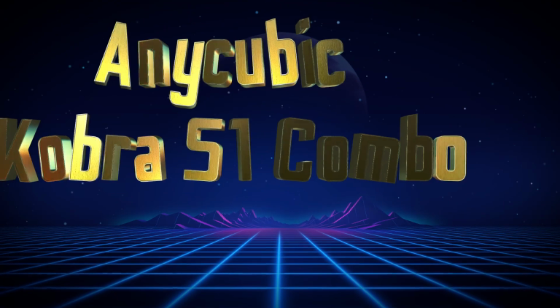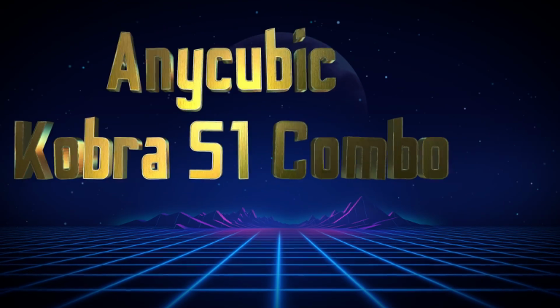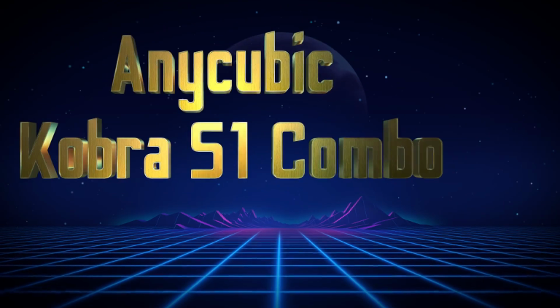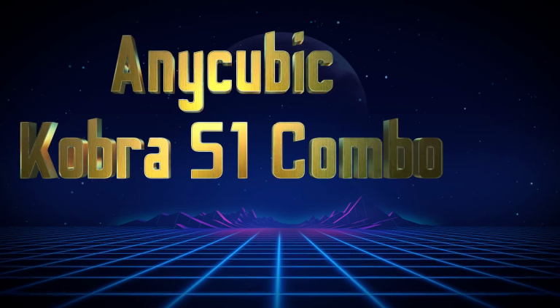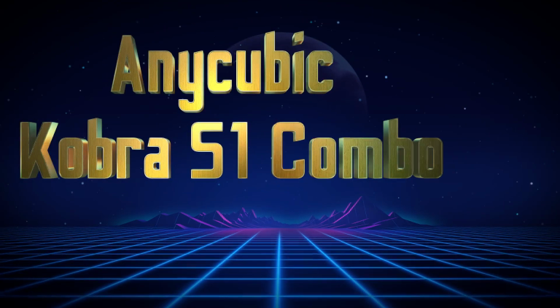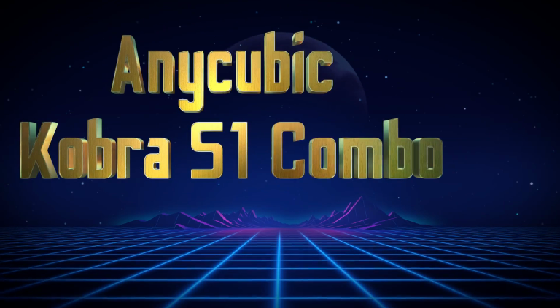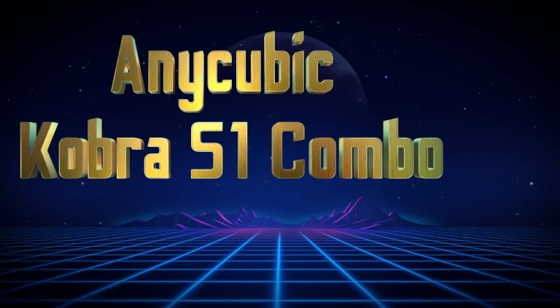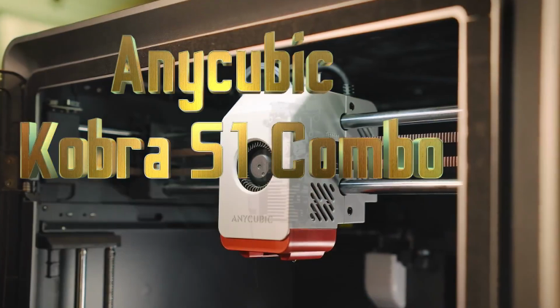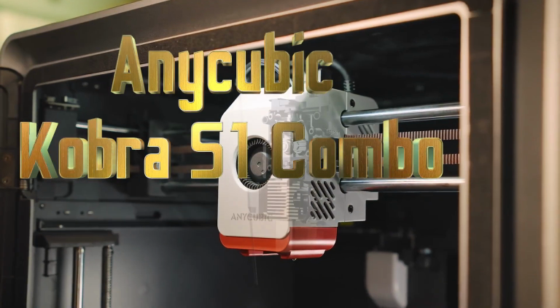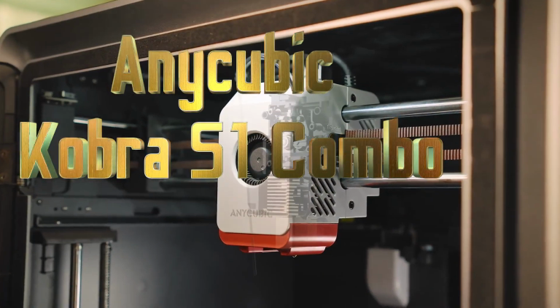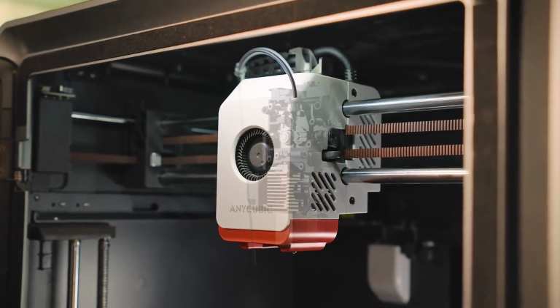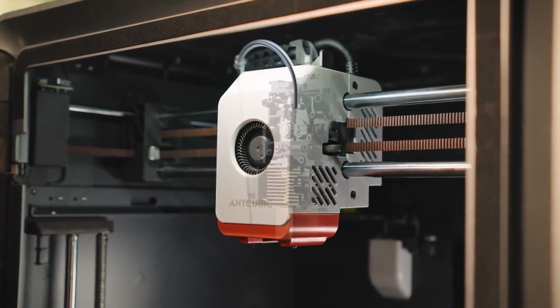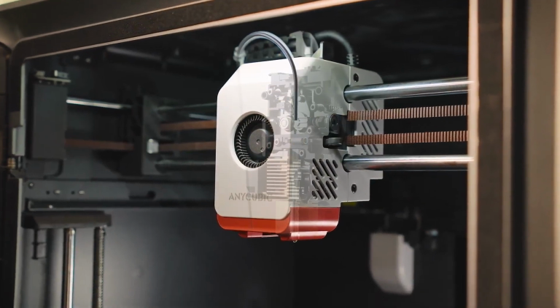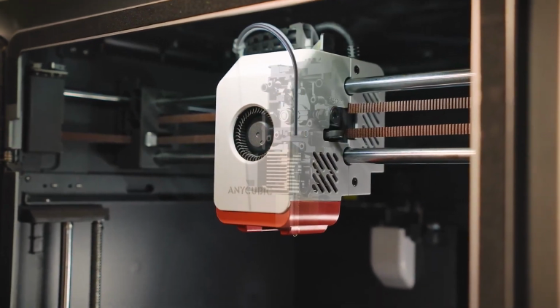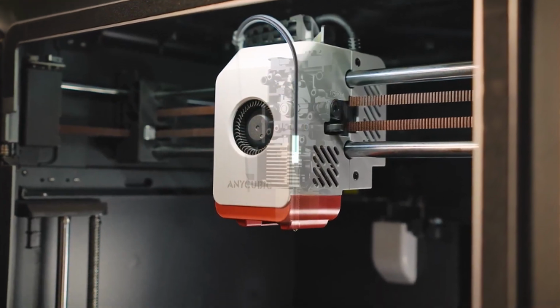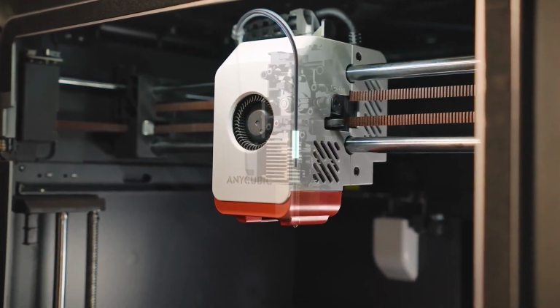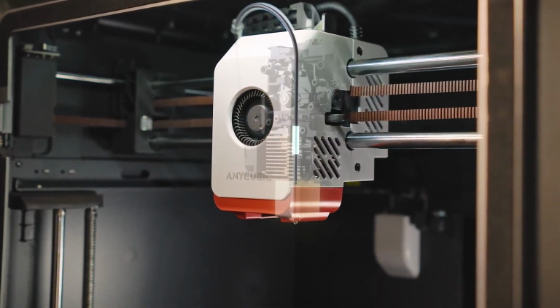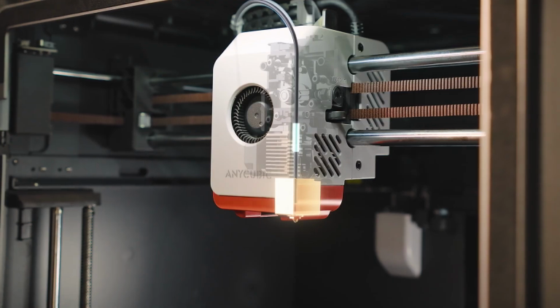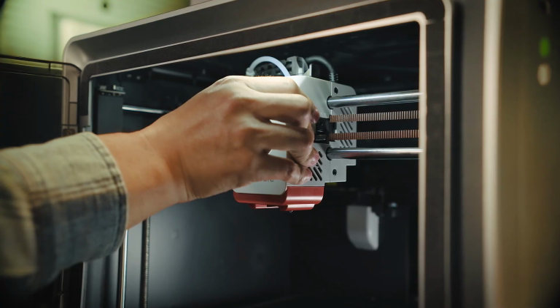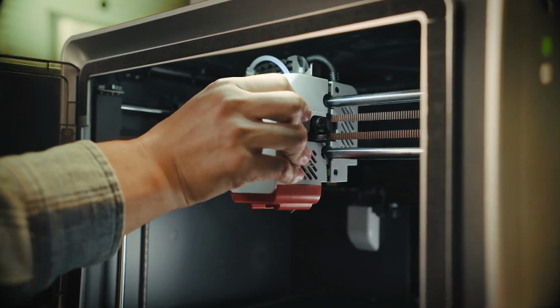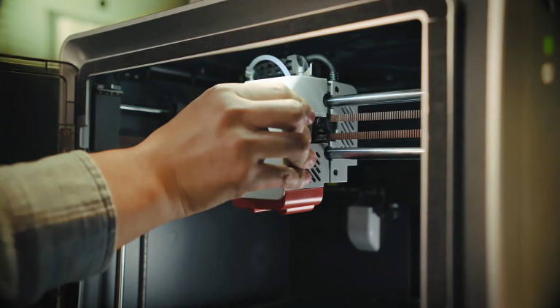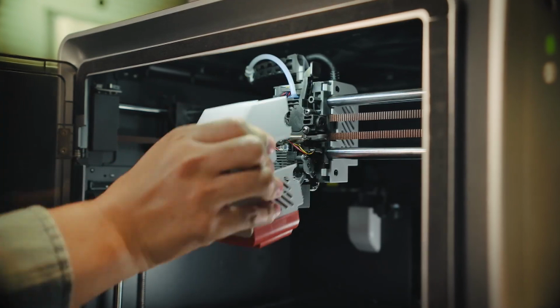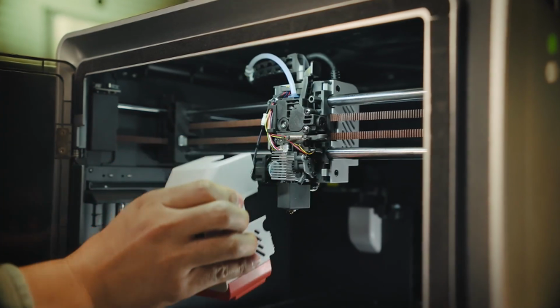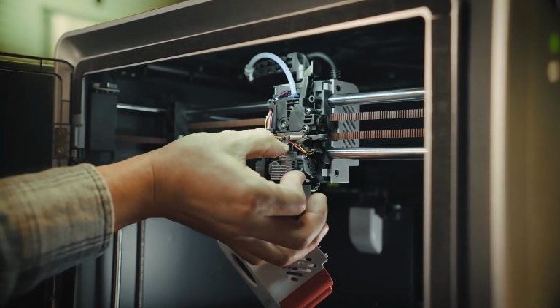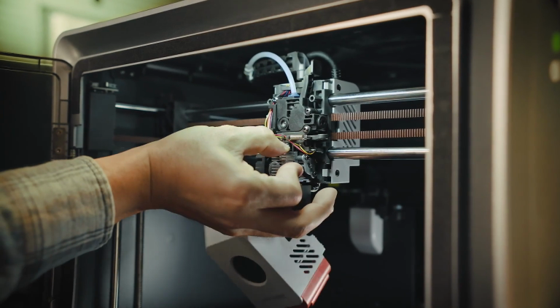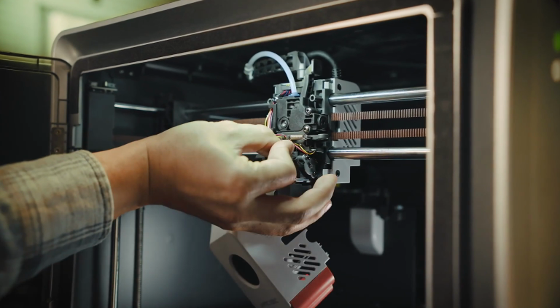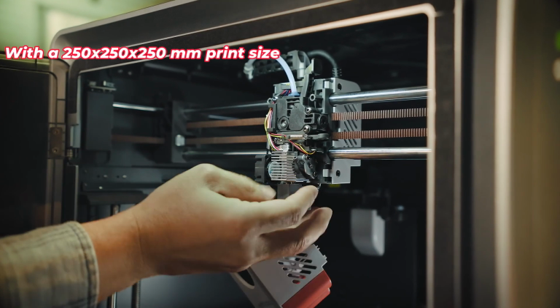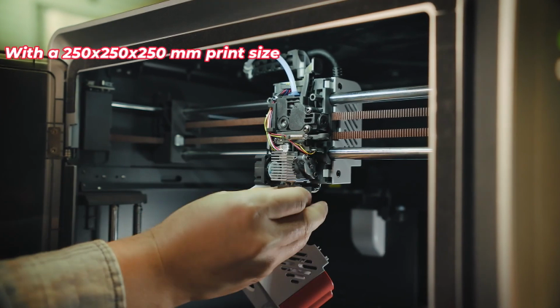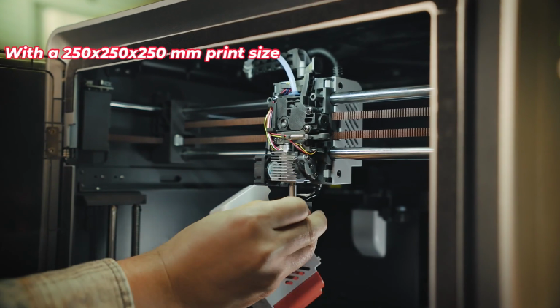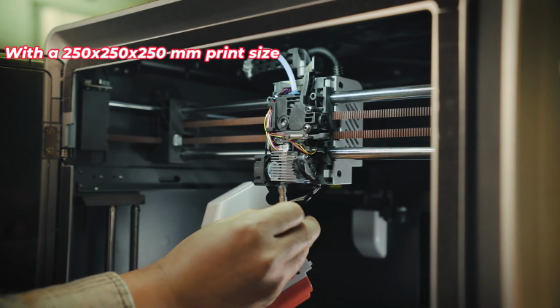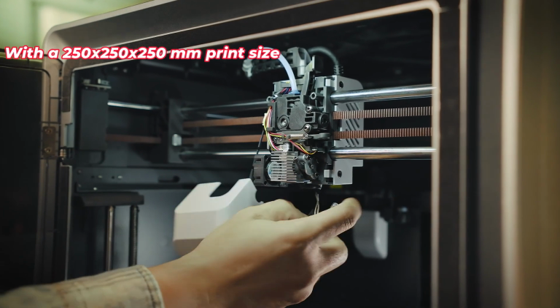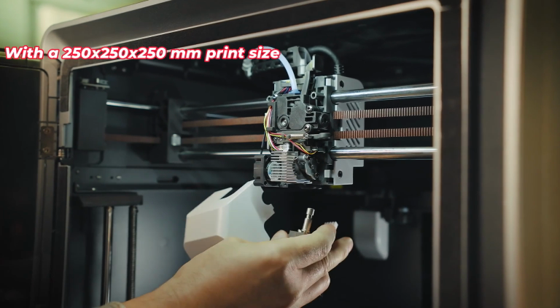Today, I am introducing you to the new beast of the 3D printing world: the Anycubic Cobra S1 Combo.